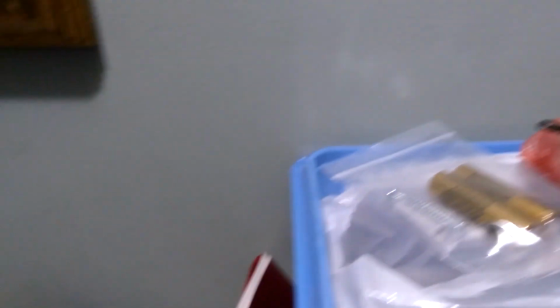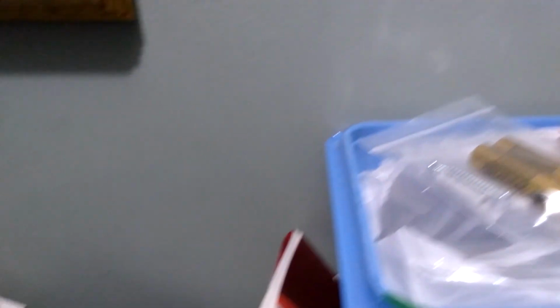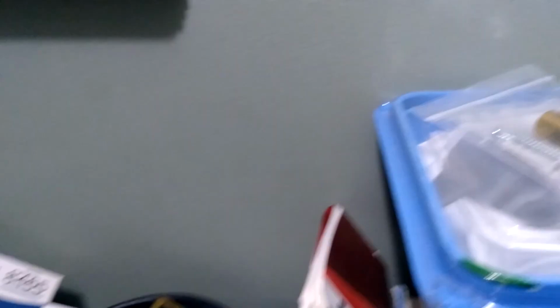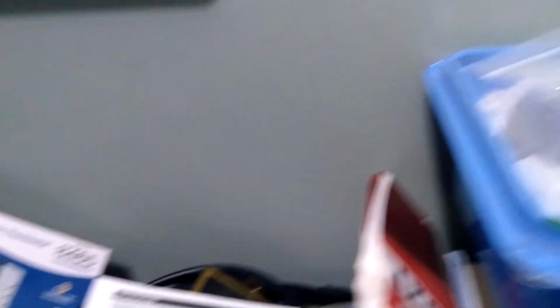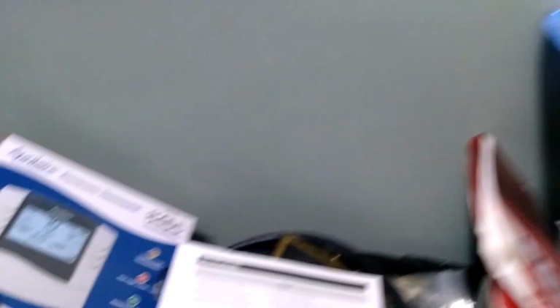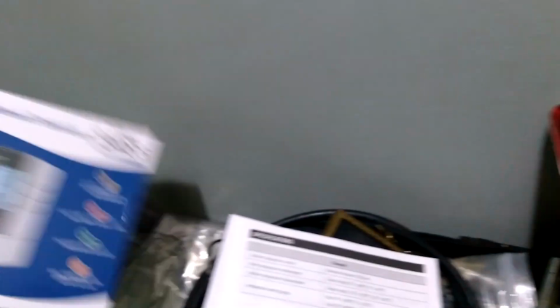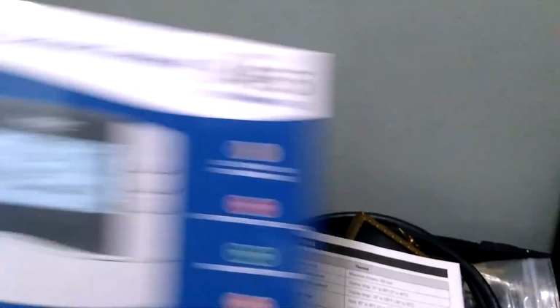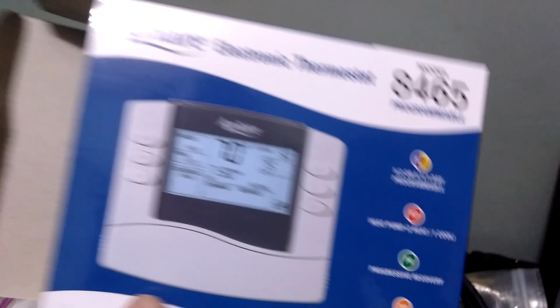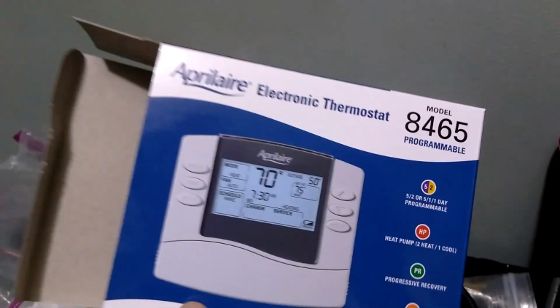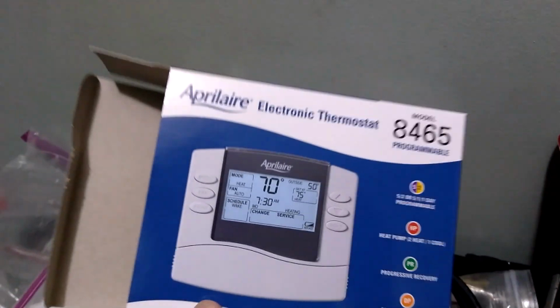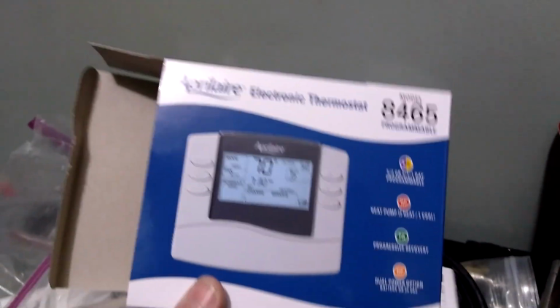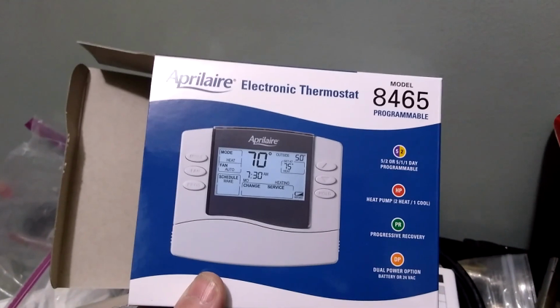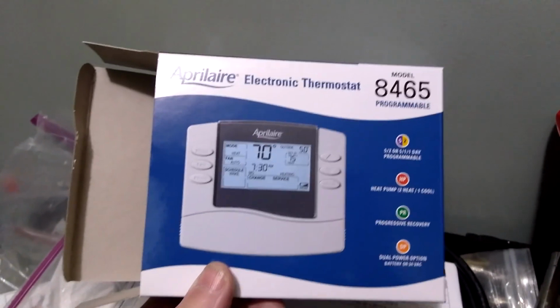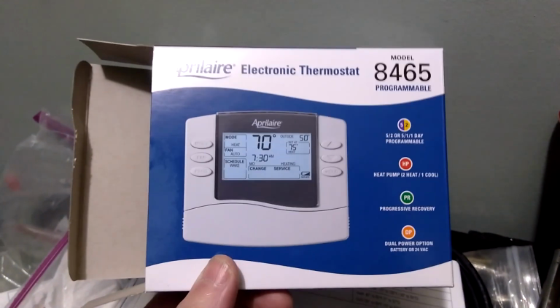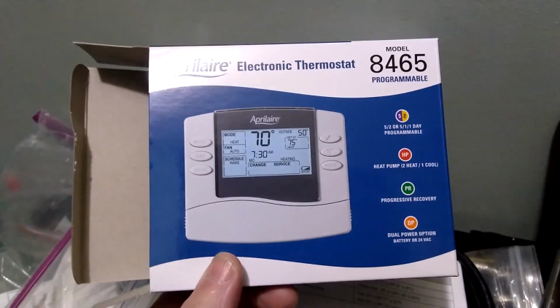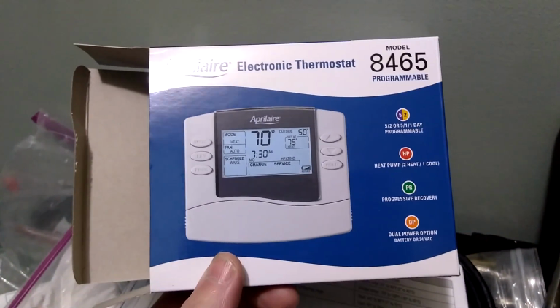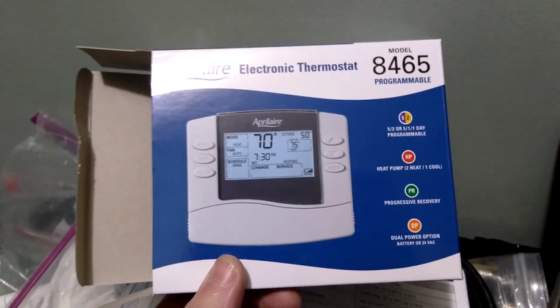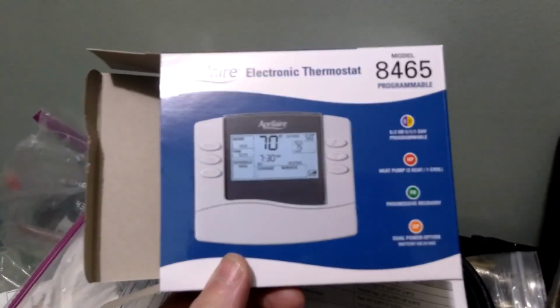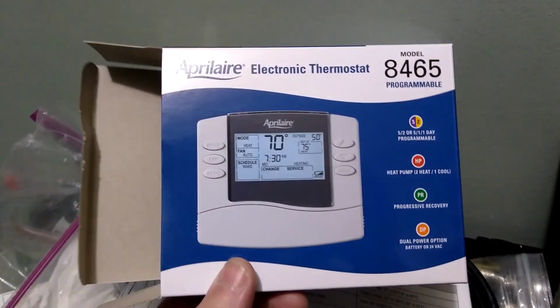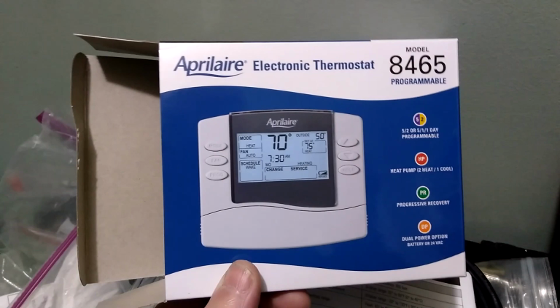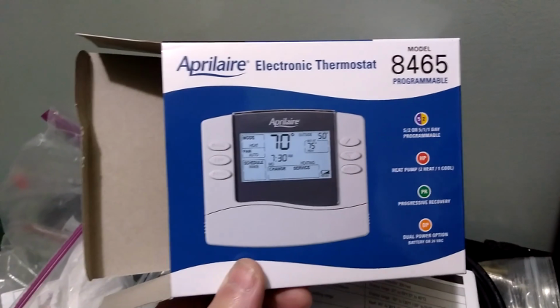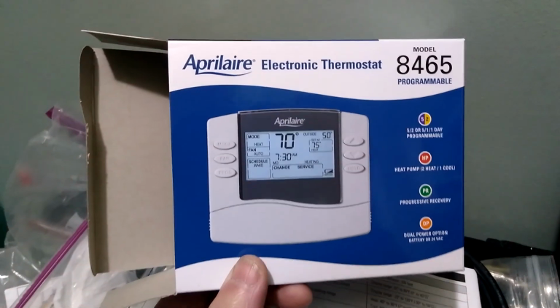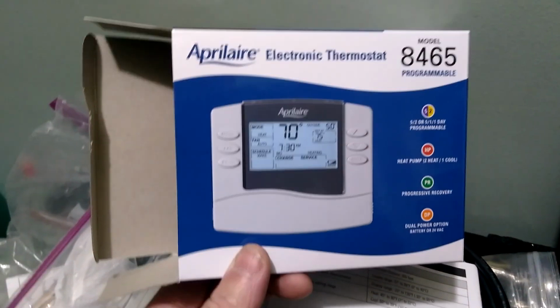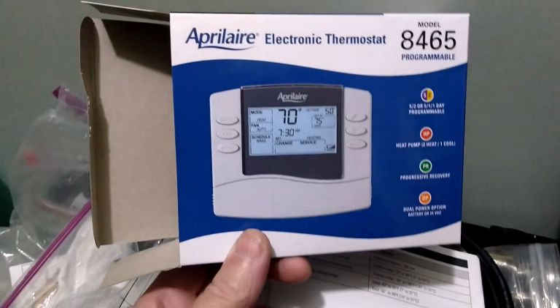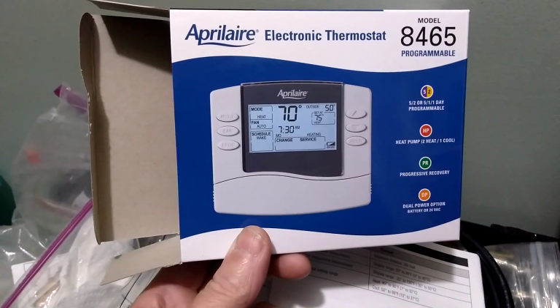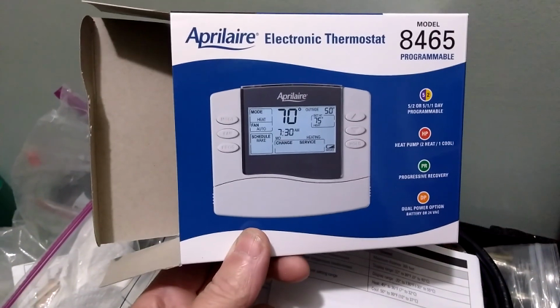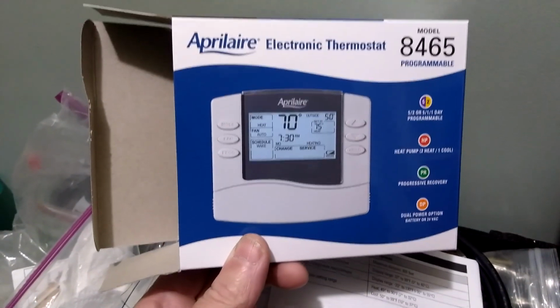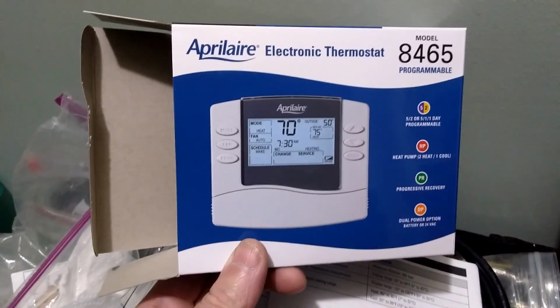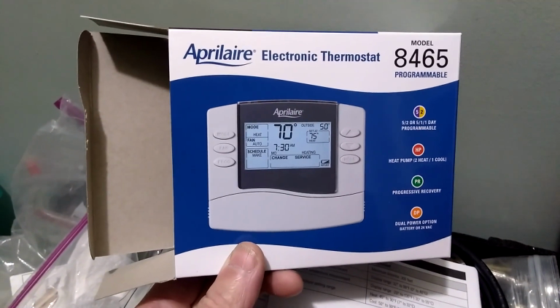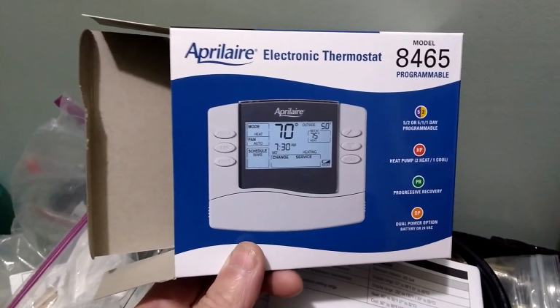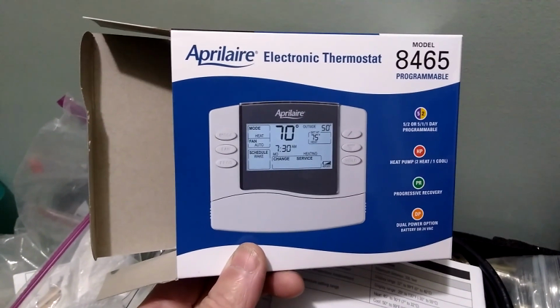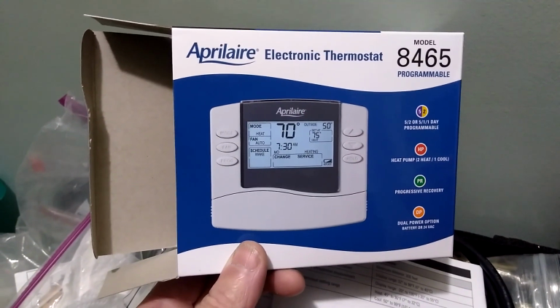I got the thermostat off the wall. This is the April Air programmable thermostat that I'm going to install.